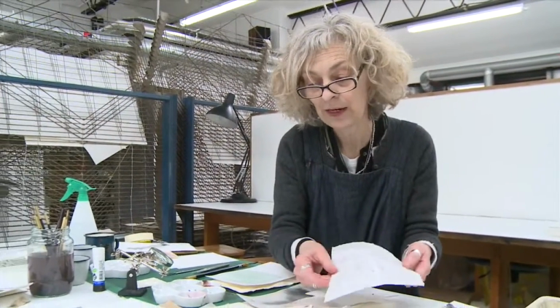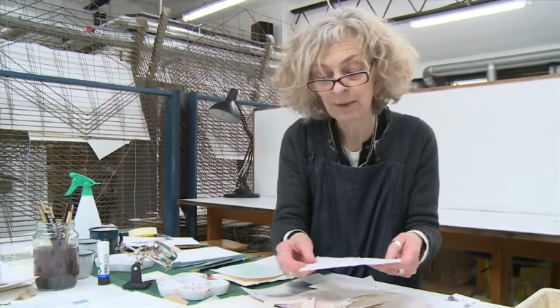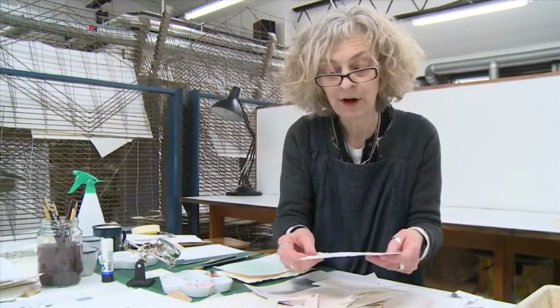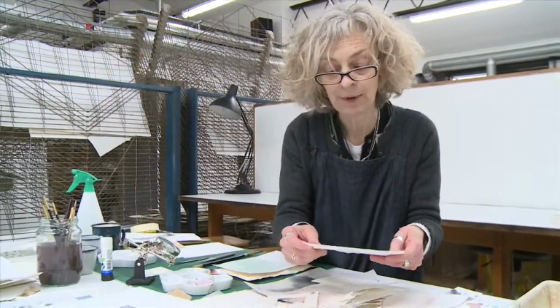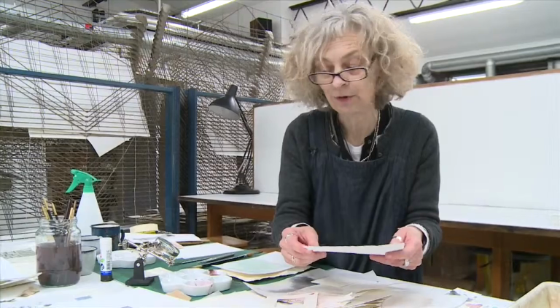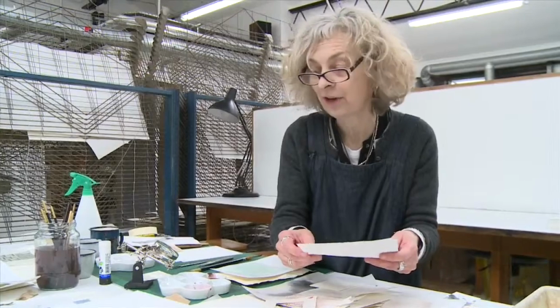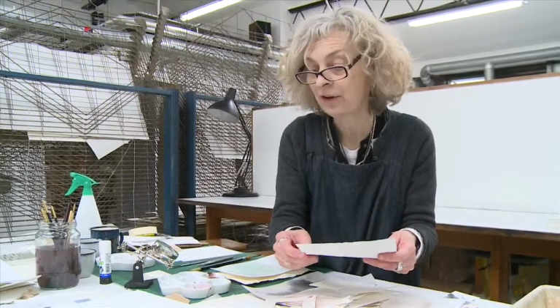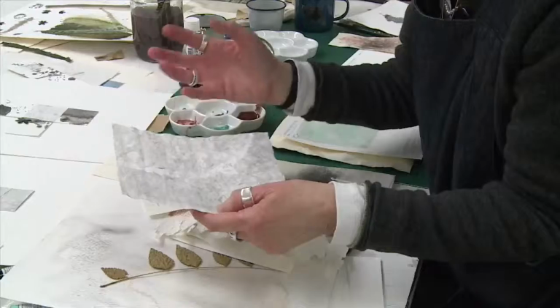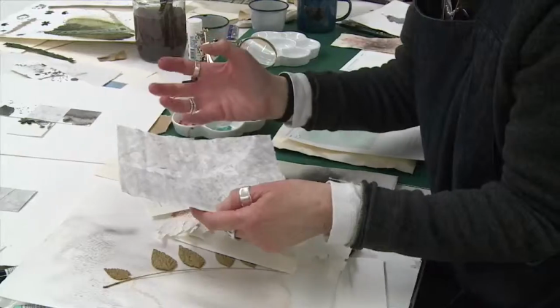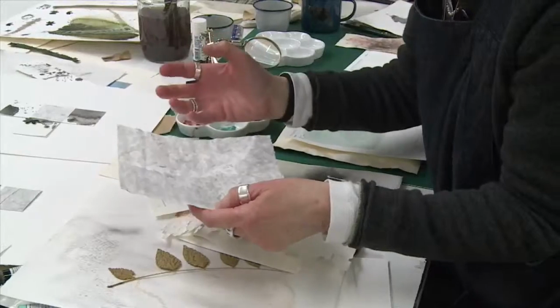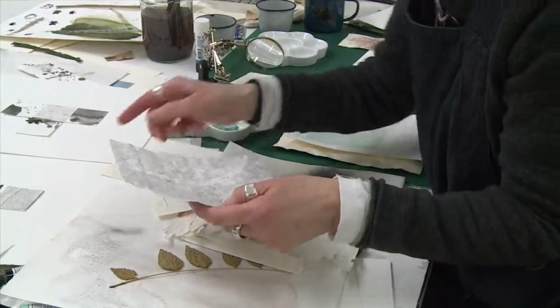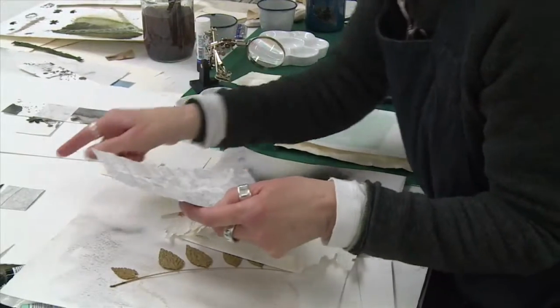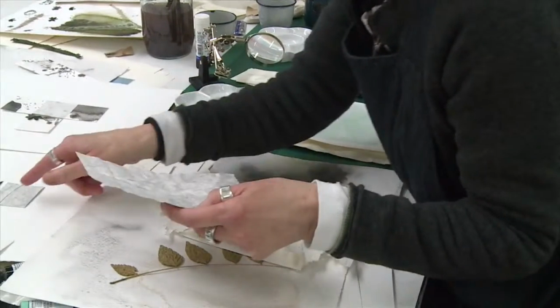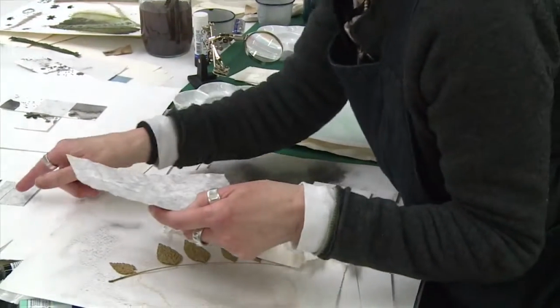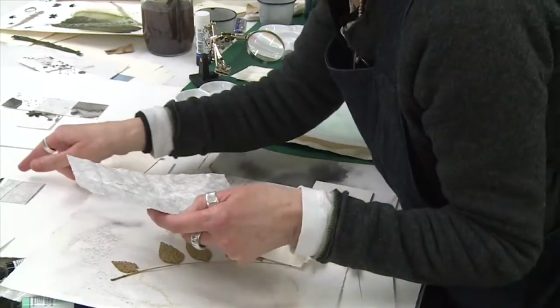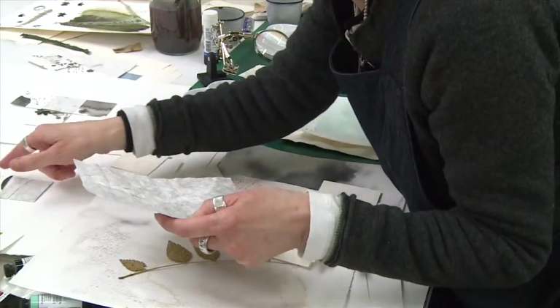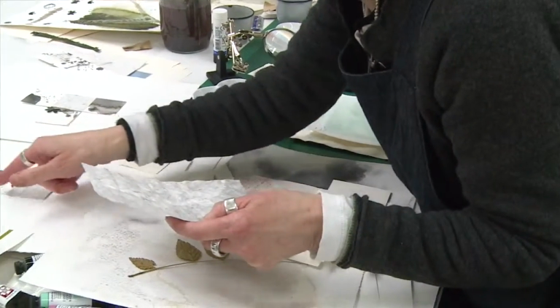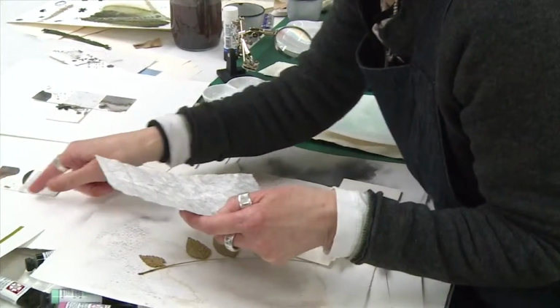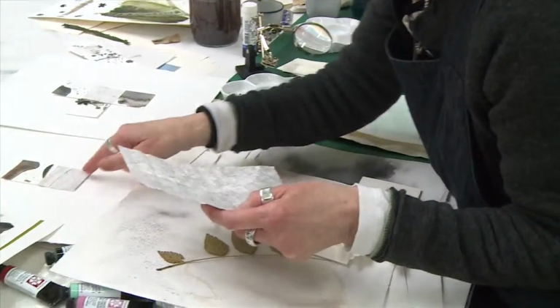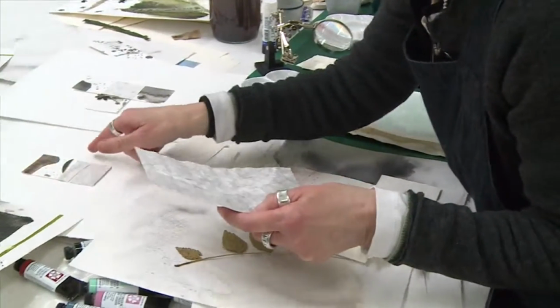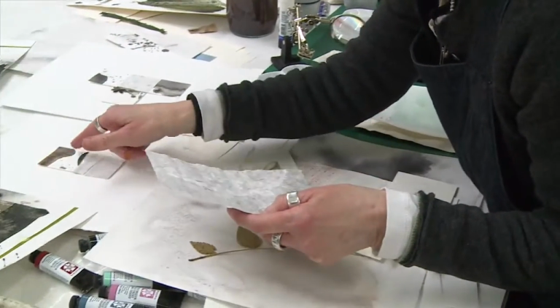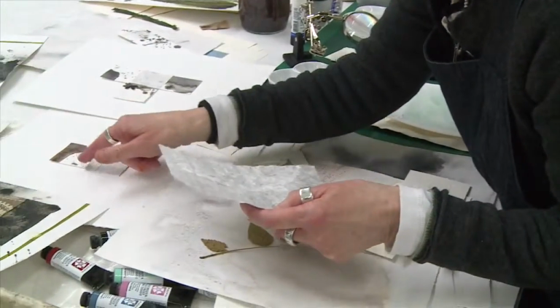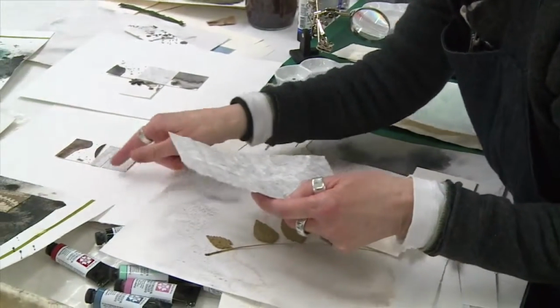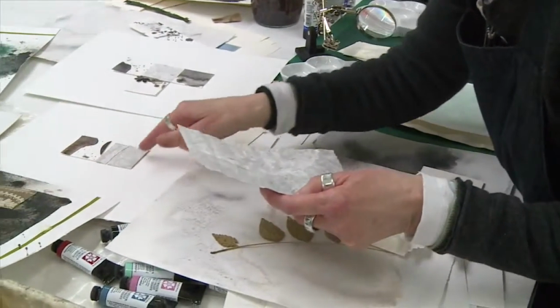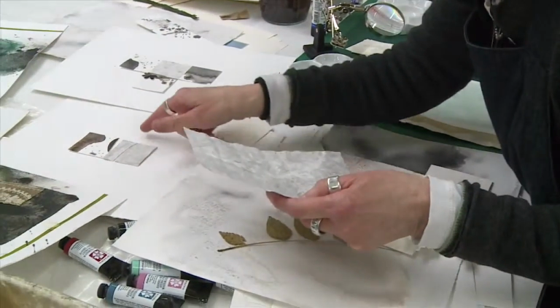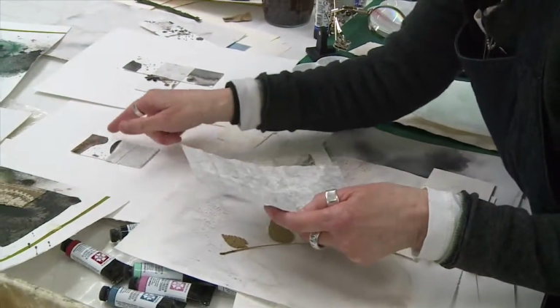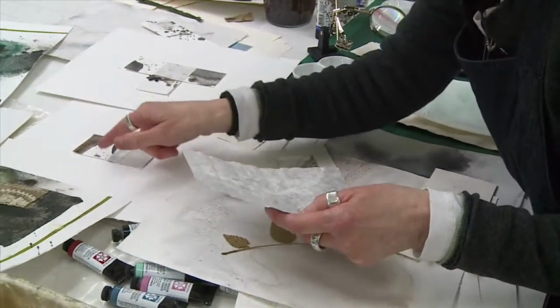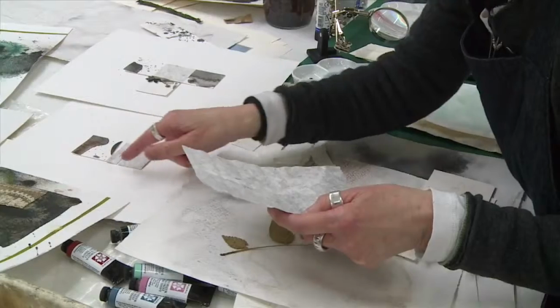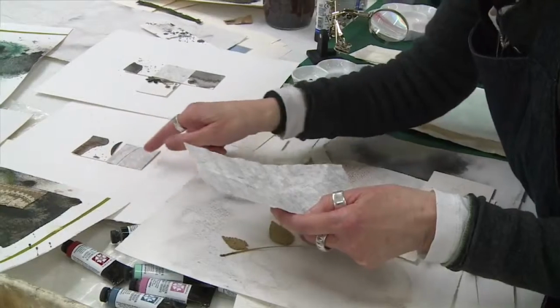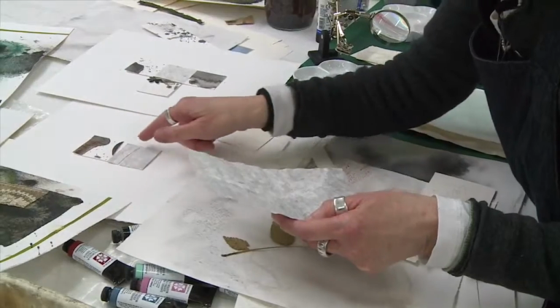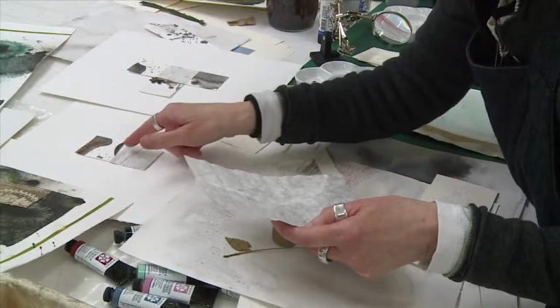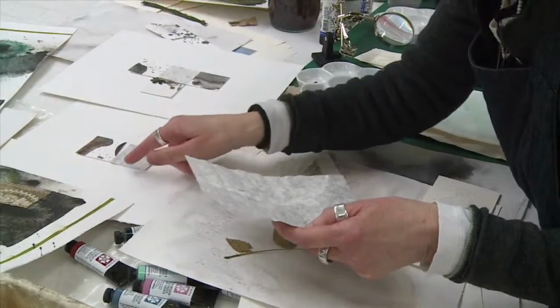That gives me a rather beautiful surface and a texture, which I can then start to cut up and build up. I like working with collage.